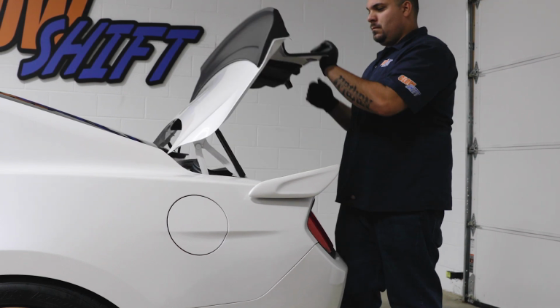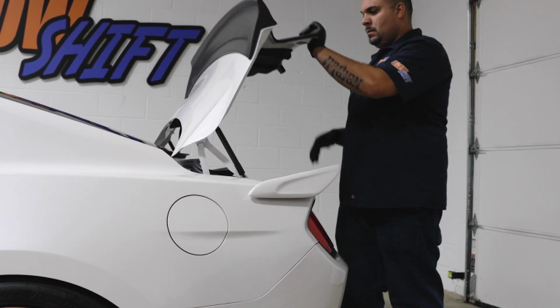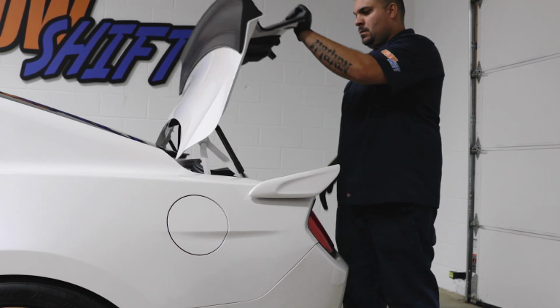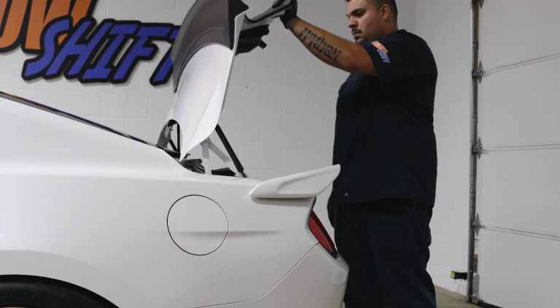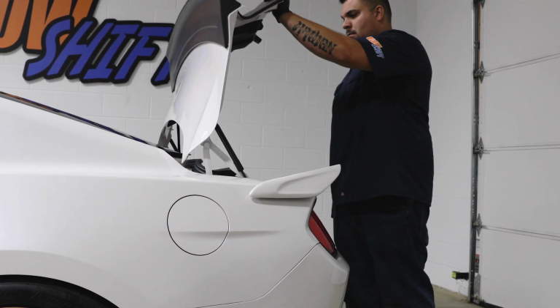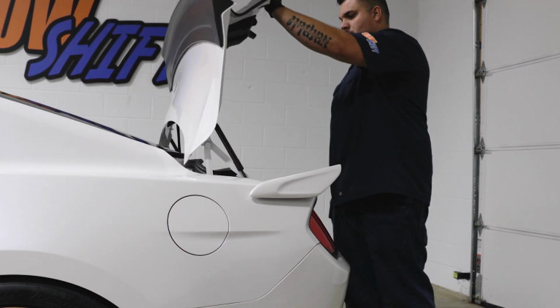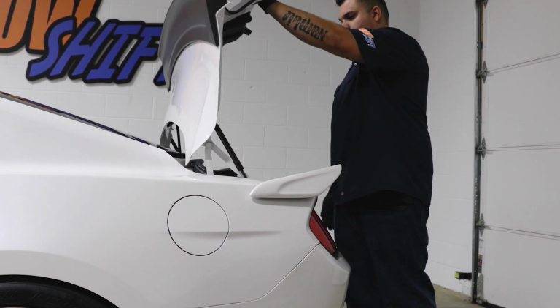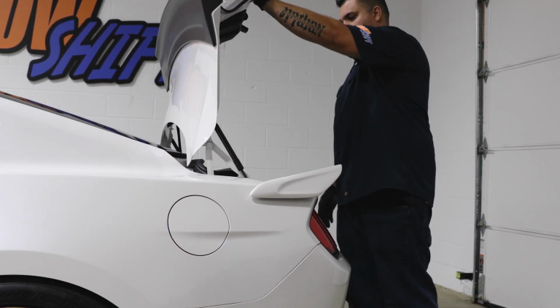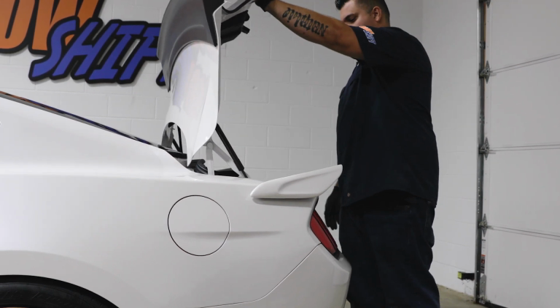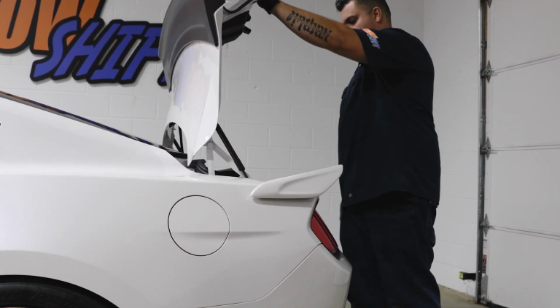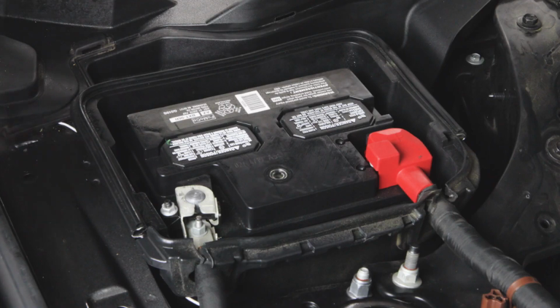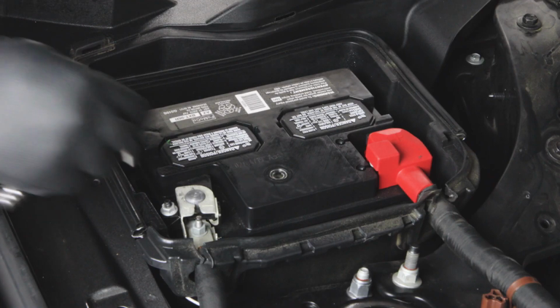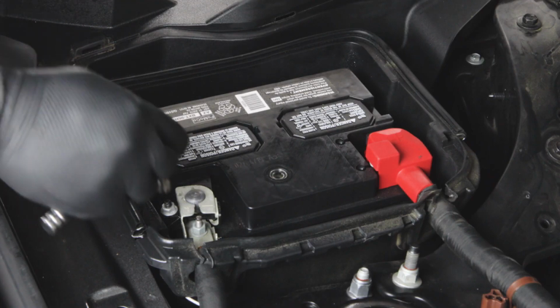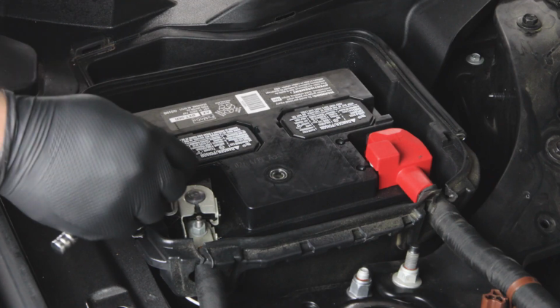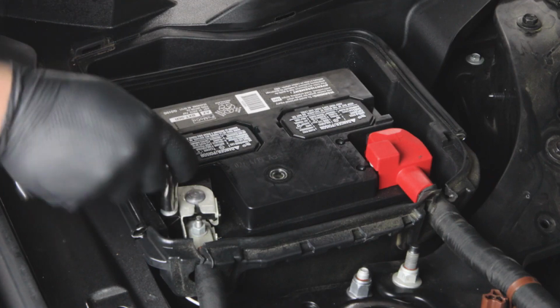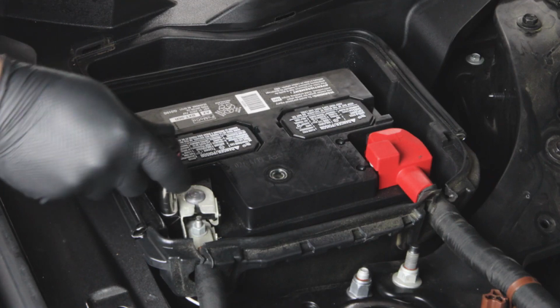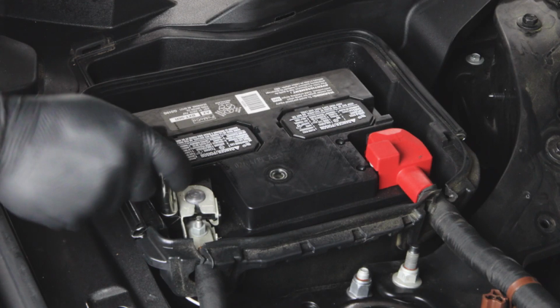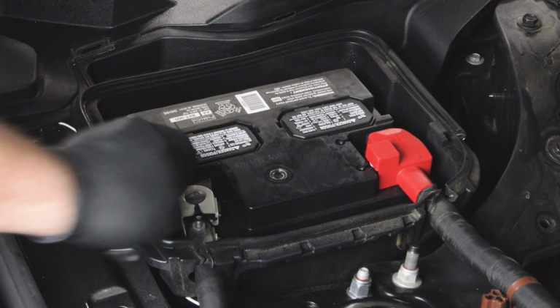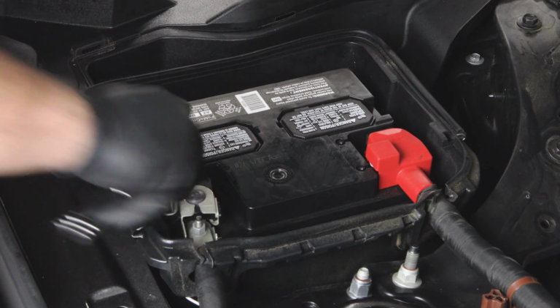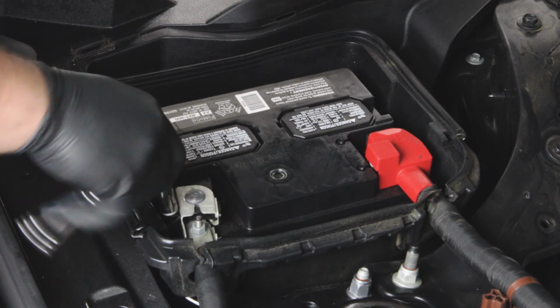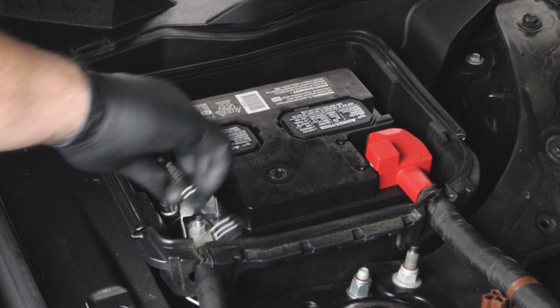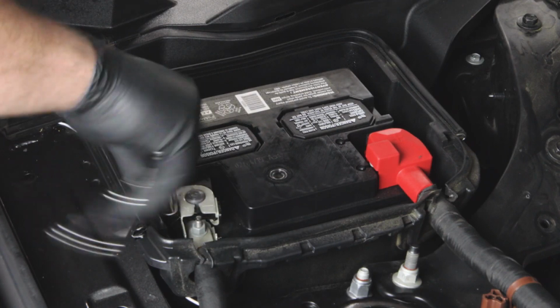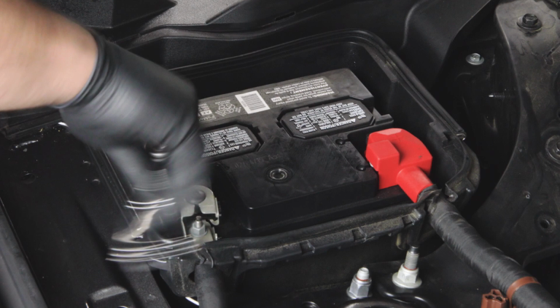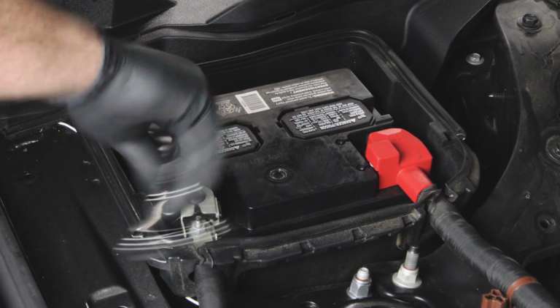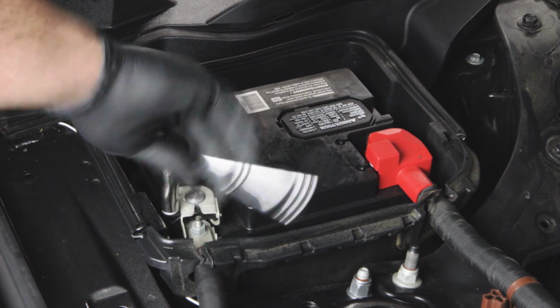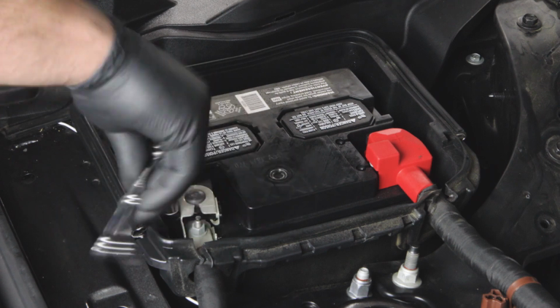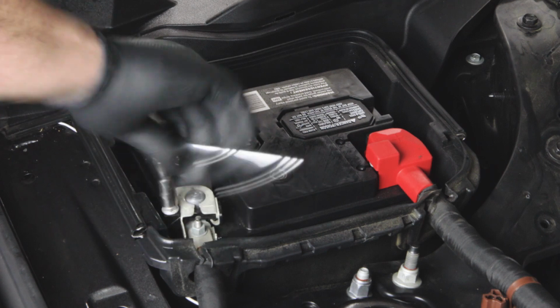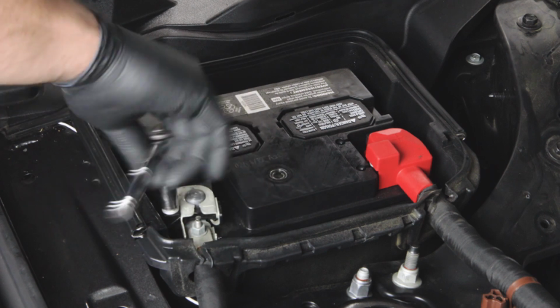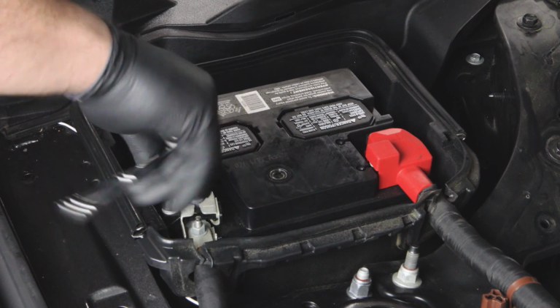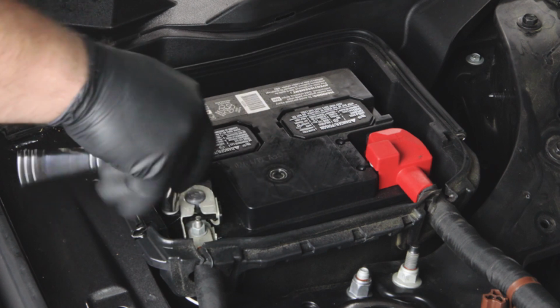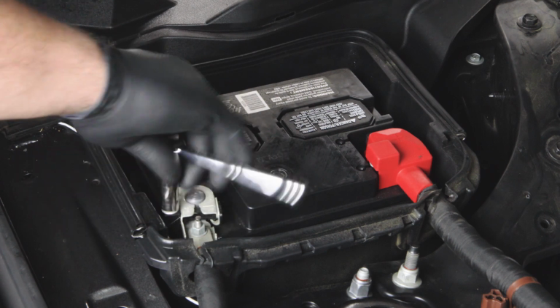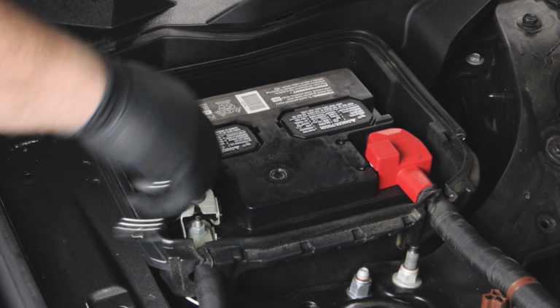For safety, disconnect the negative battery terminal before starting any work on the vehicle.